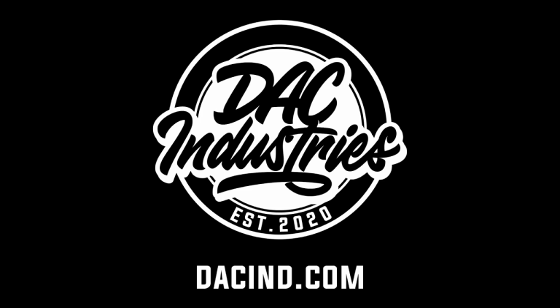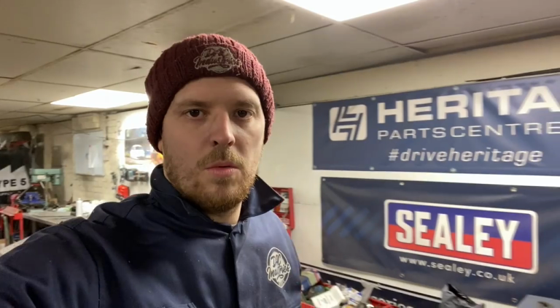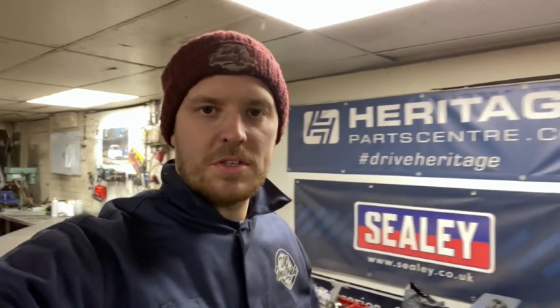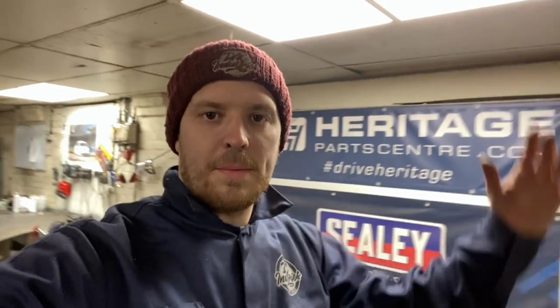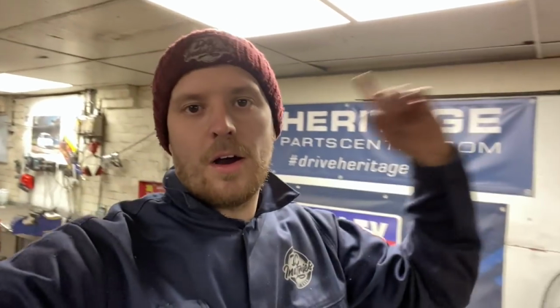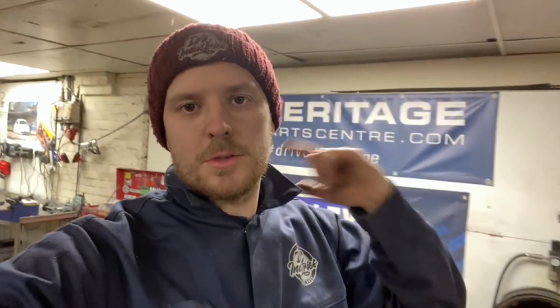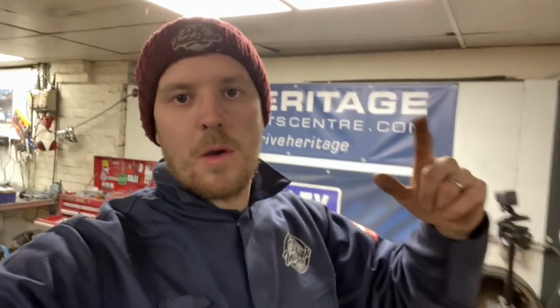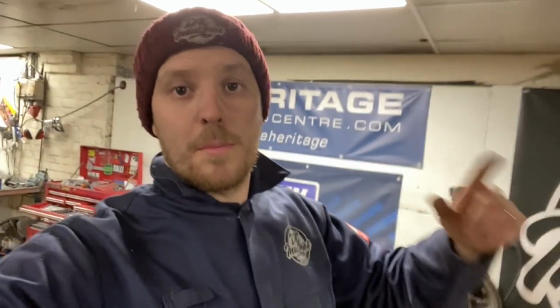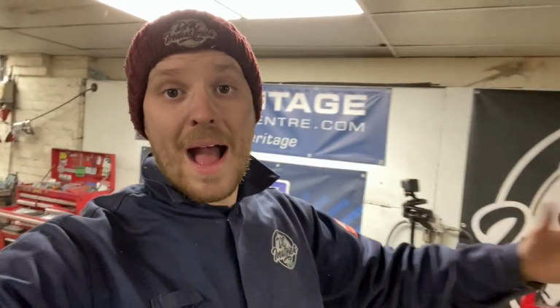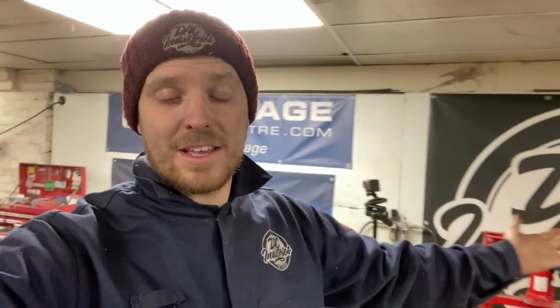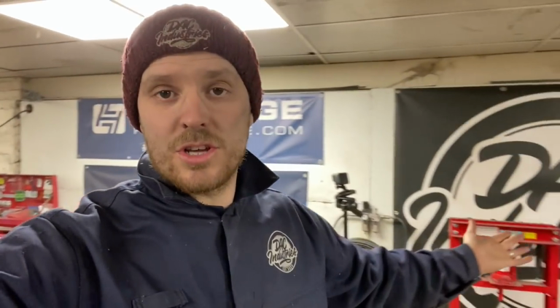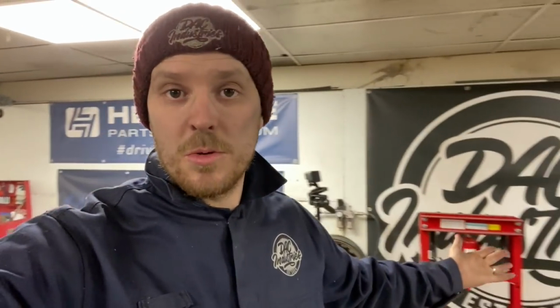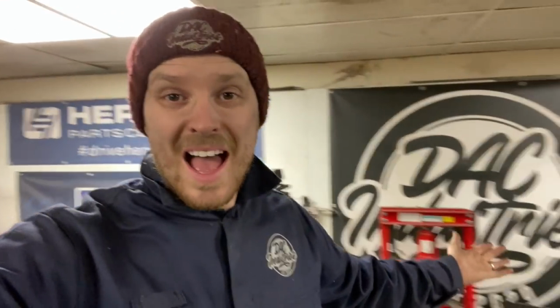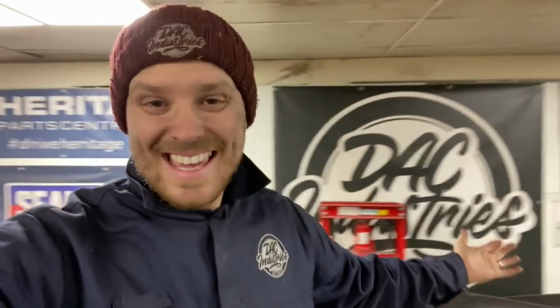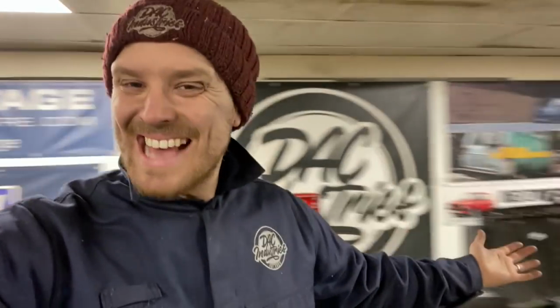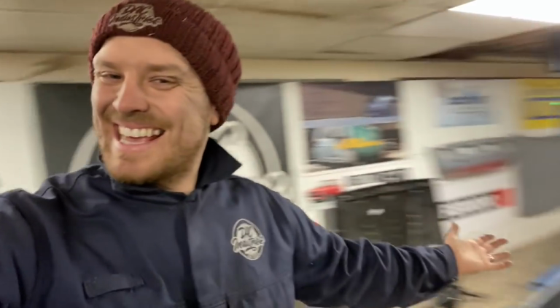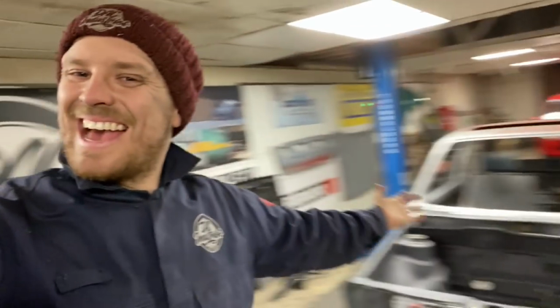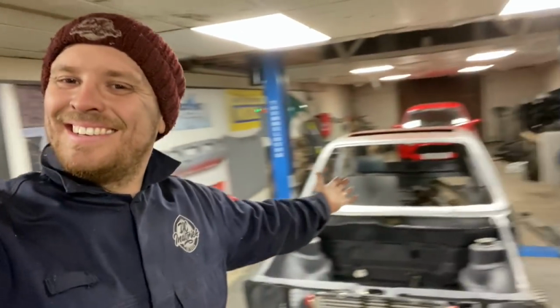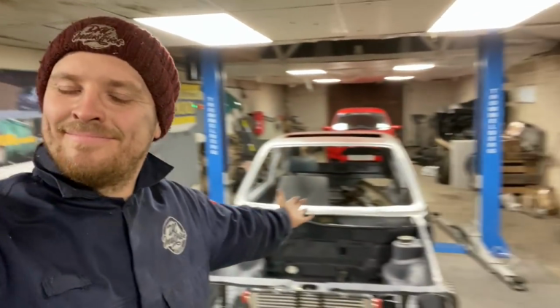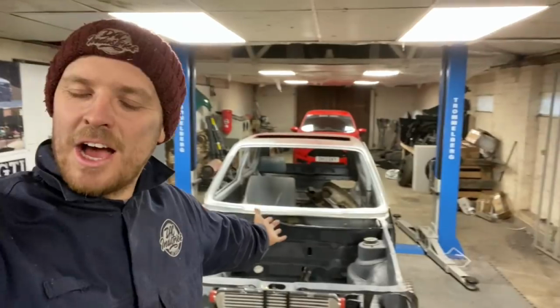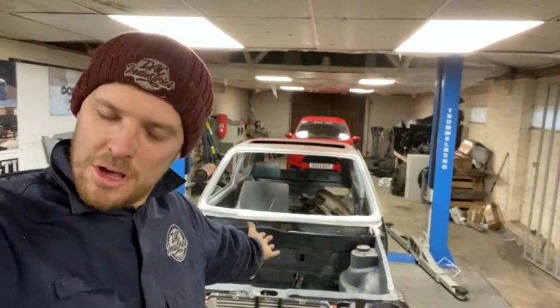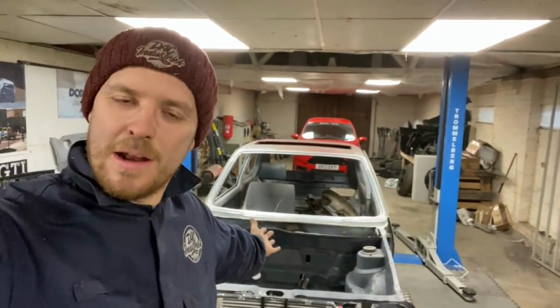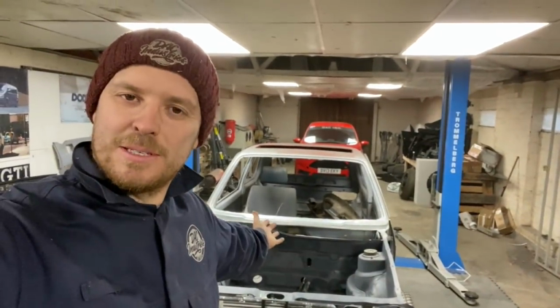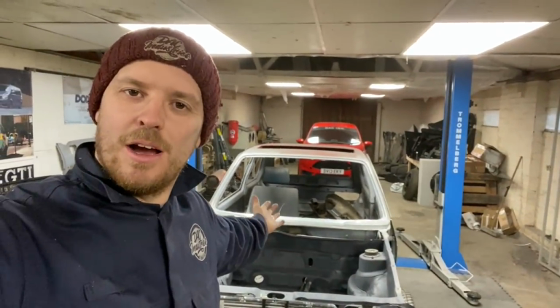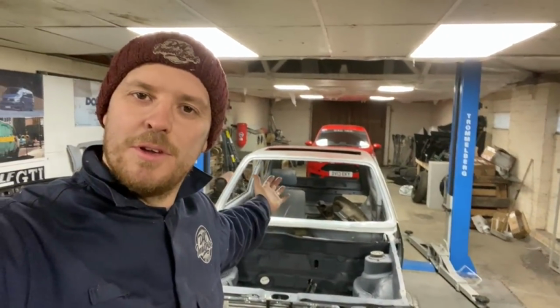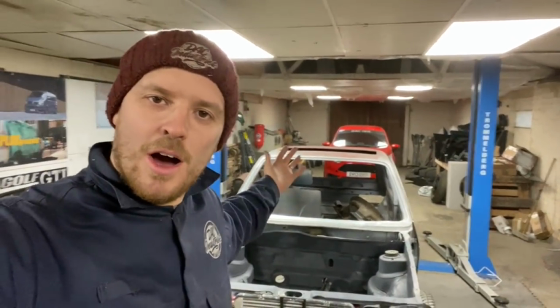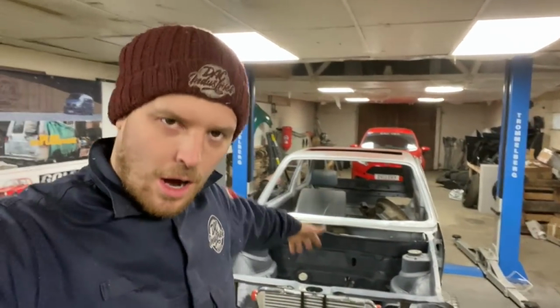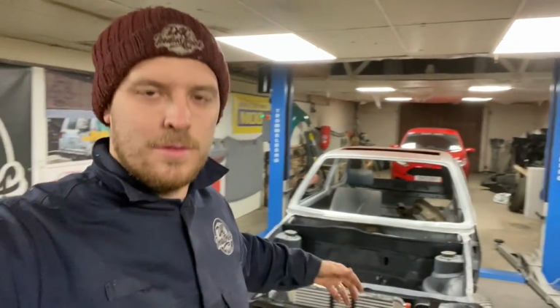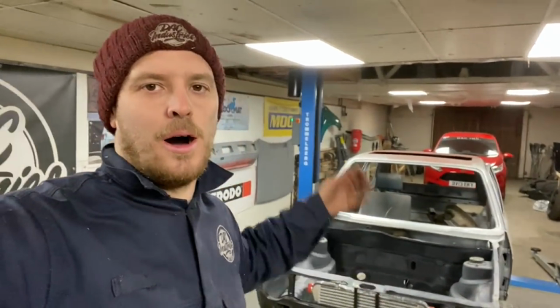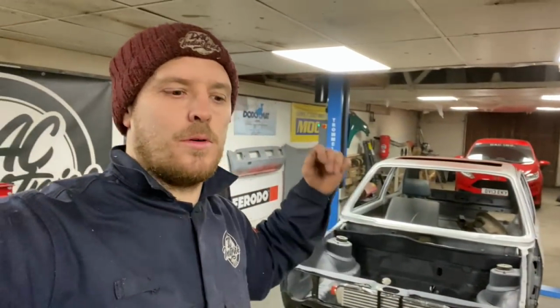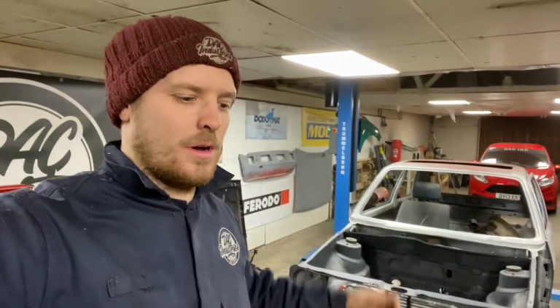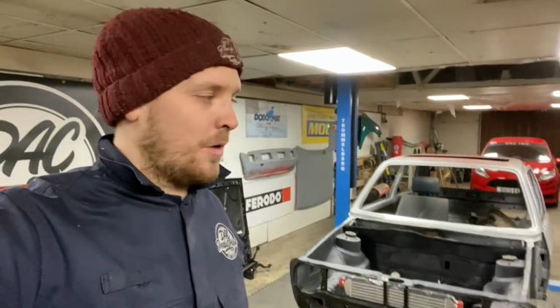What is happening guys? Welcome back. So yet again, another episode on the Mark 1 Golf.